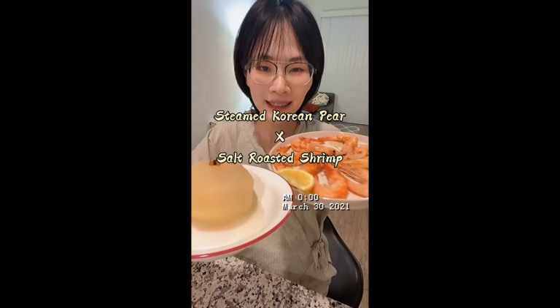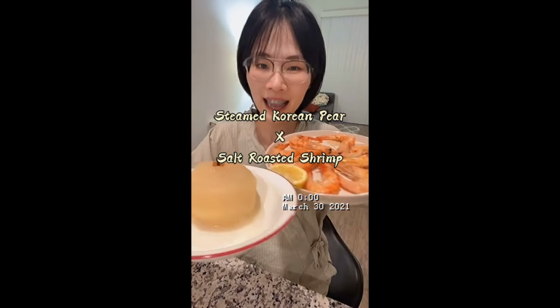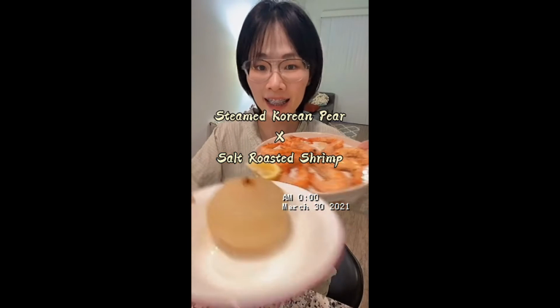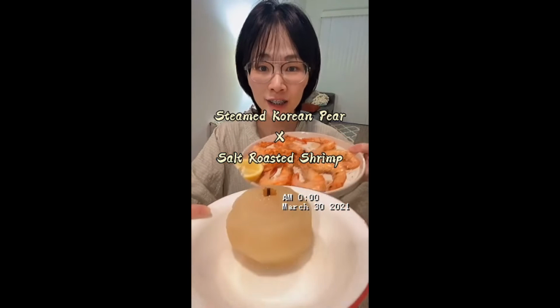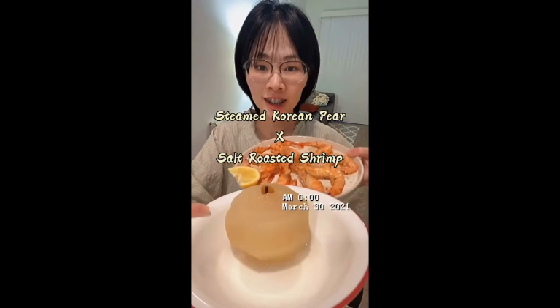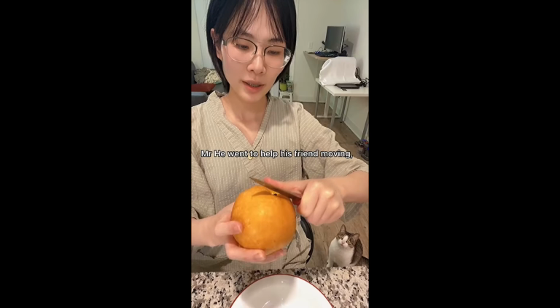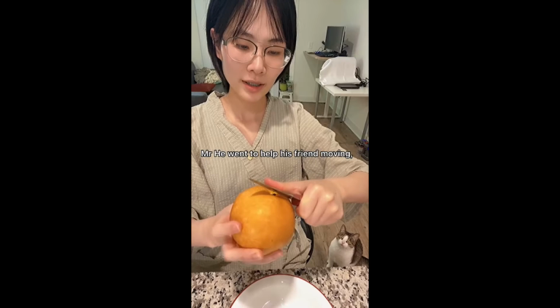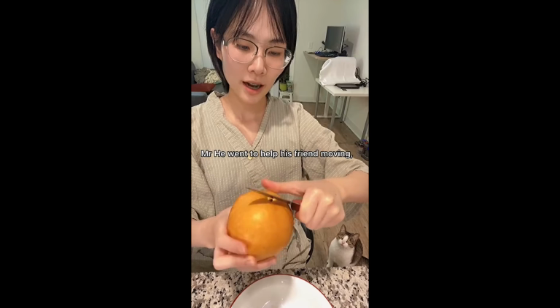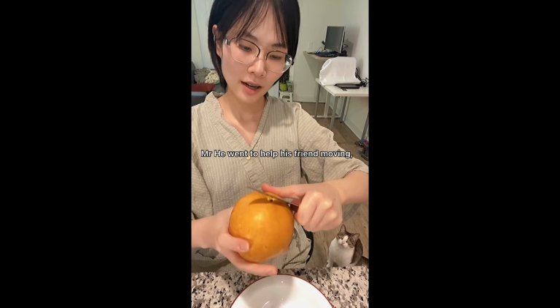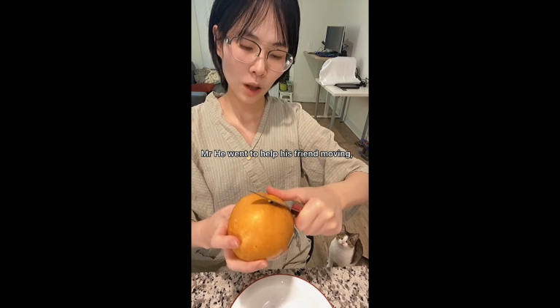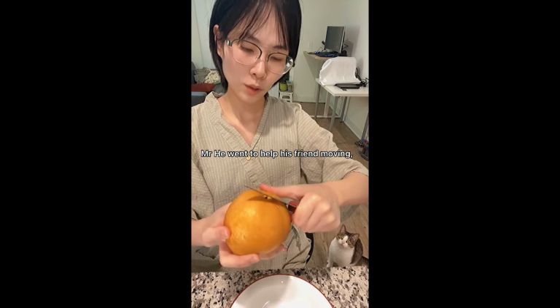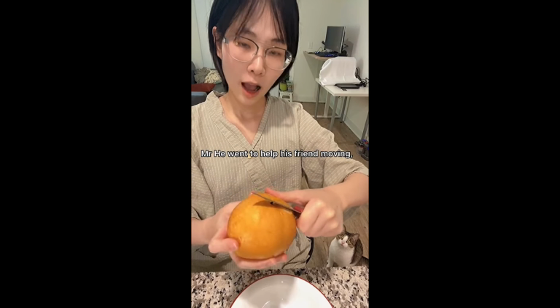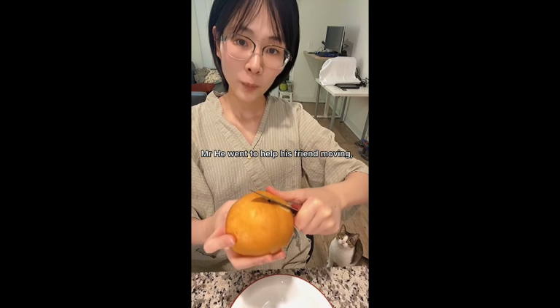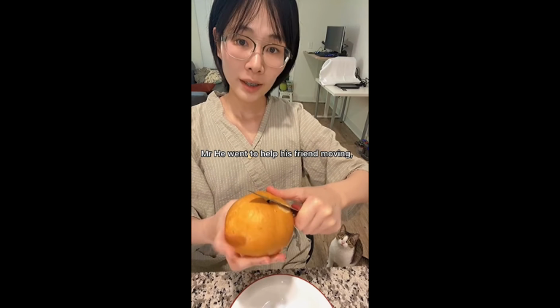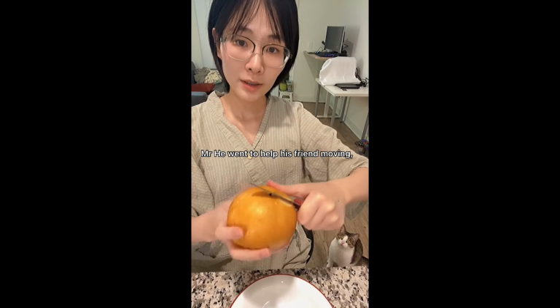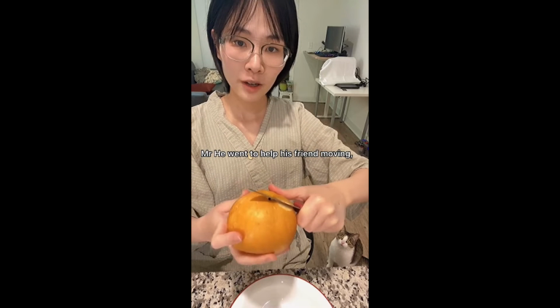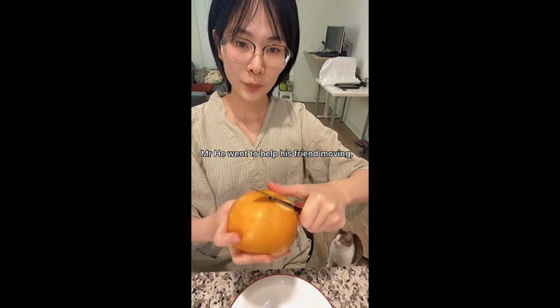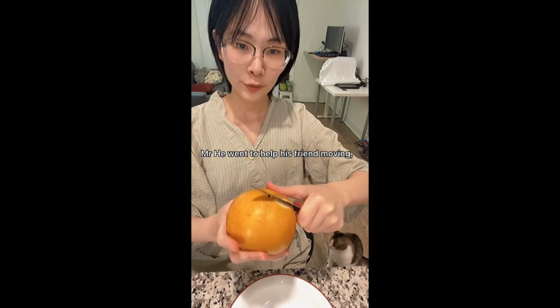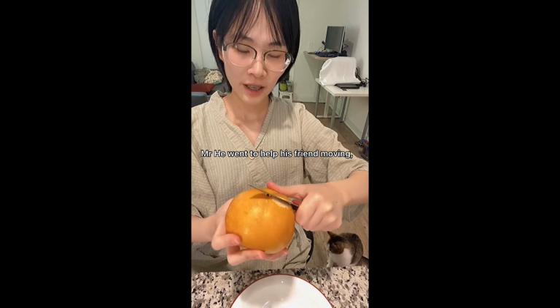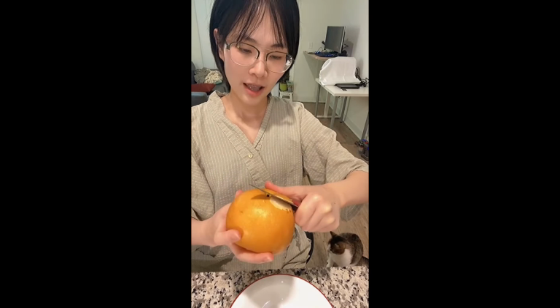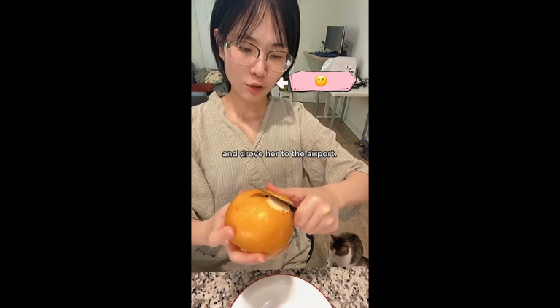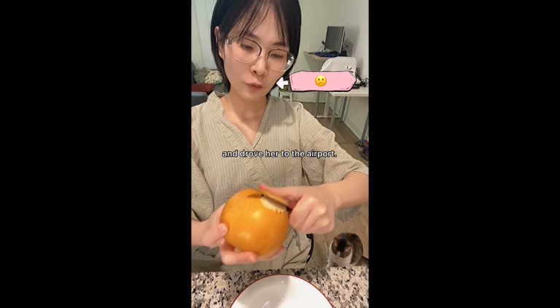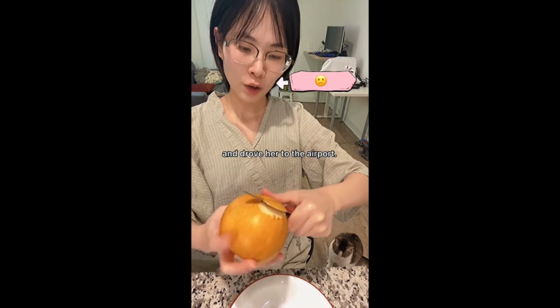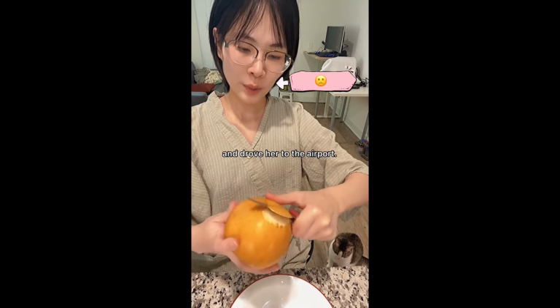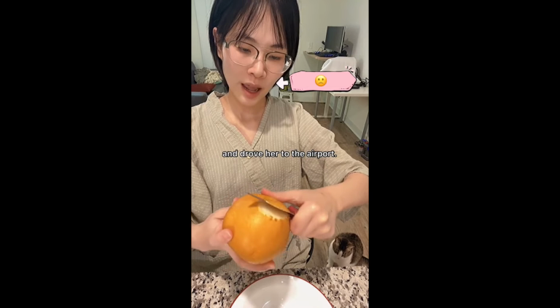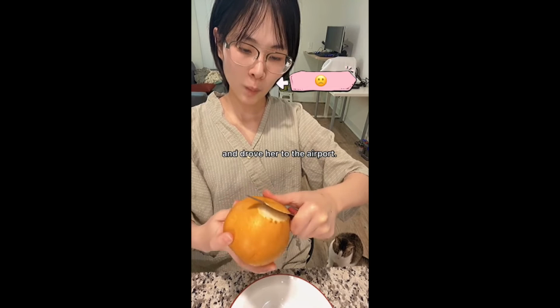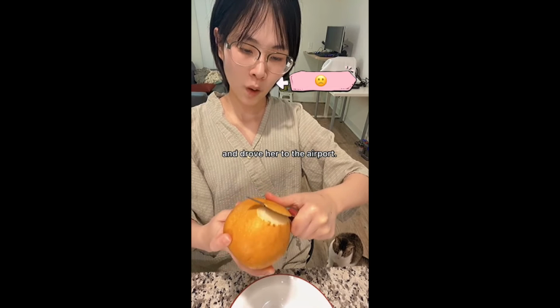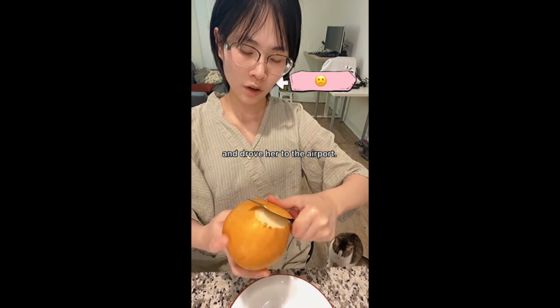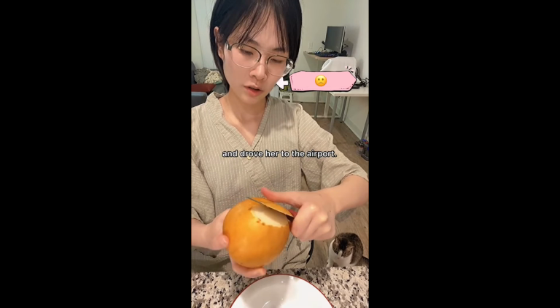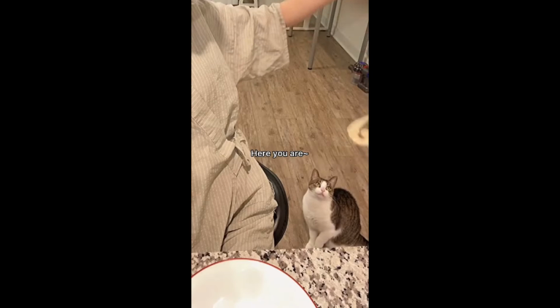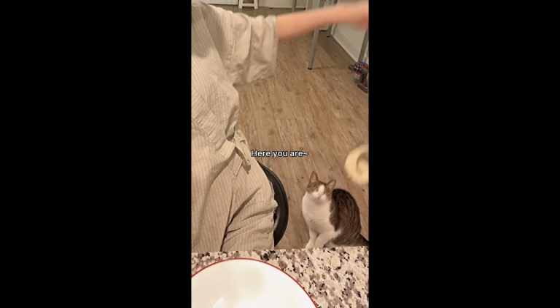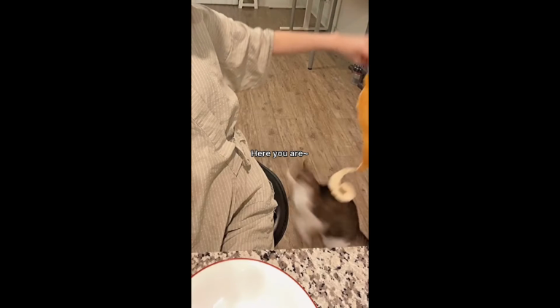Midnight Kitchen. He wants to help his friend move in and drop her to the airport.